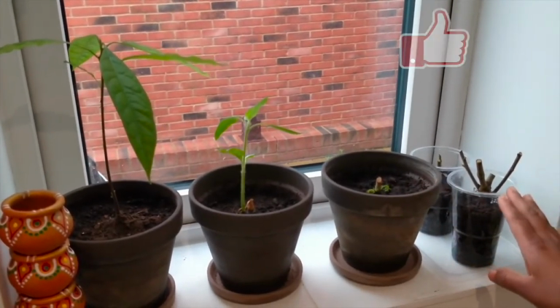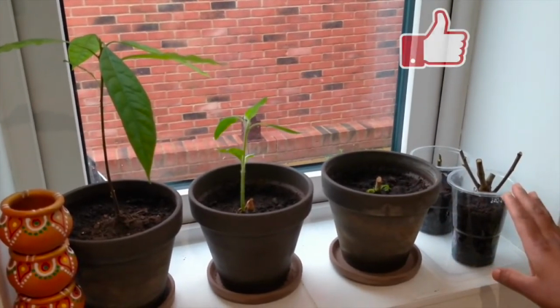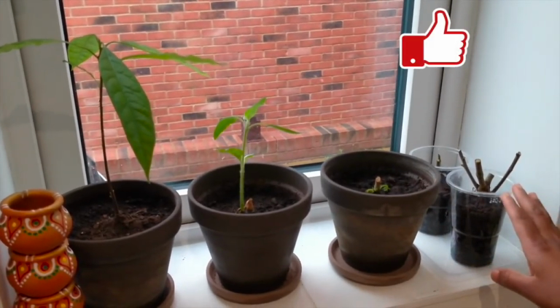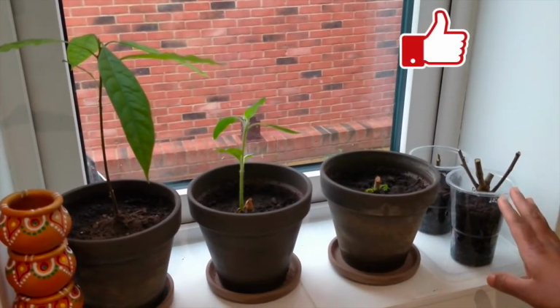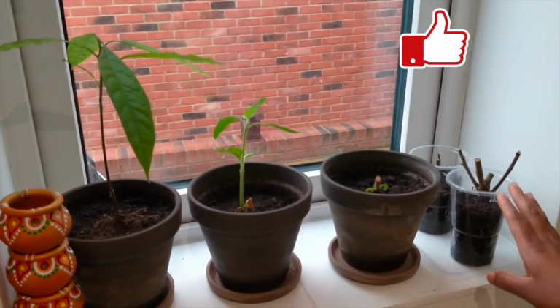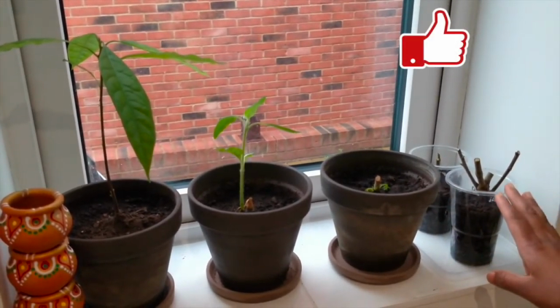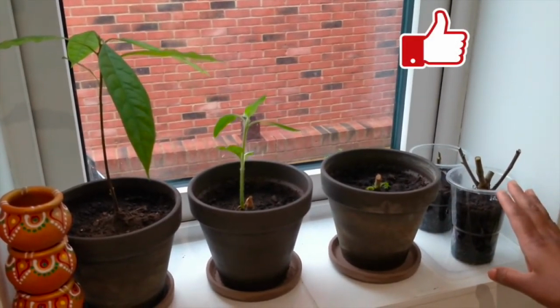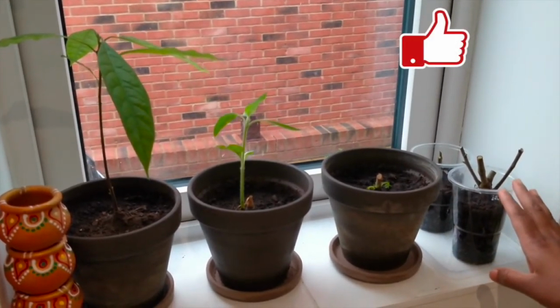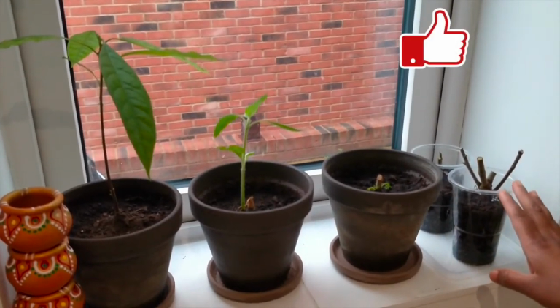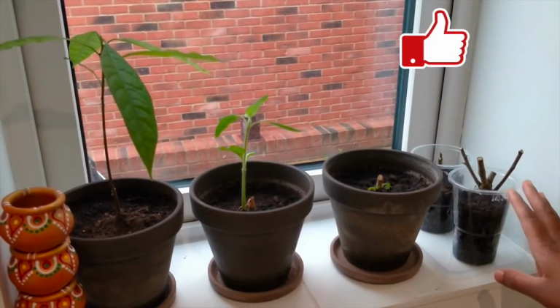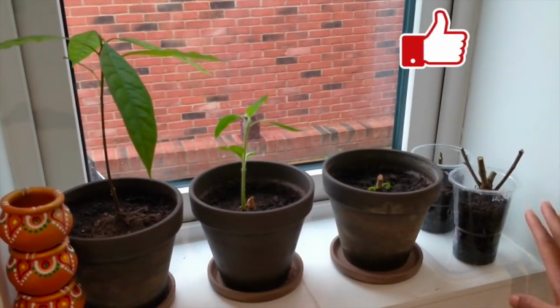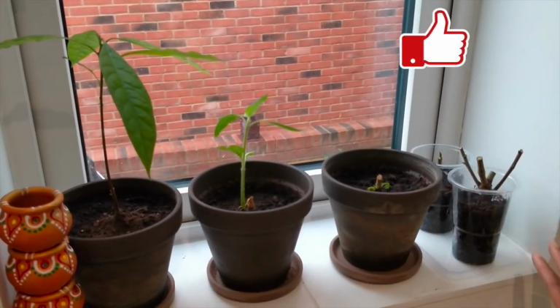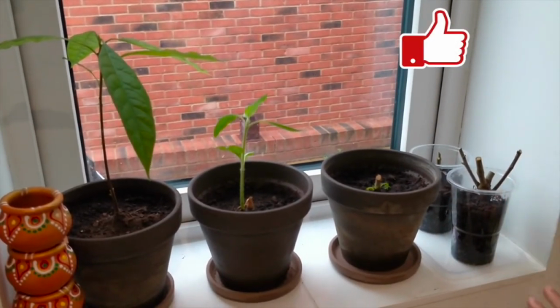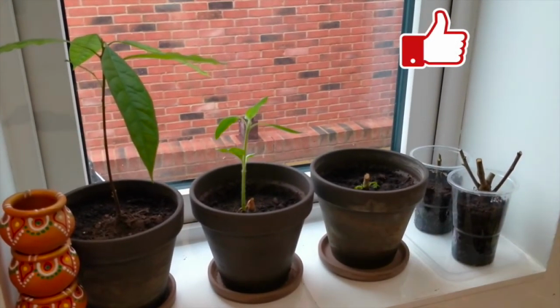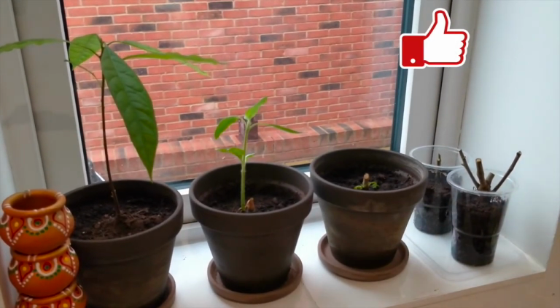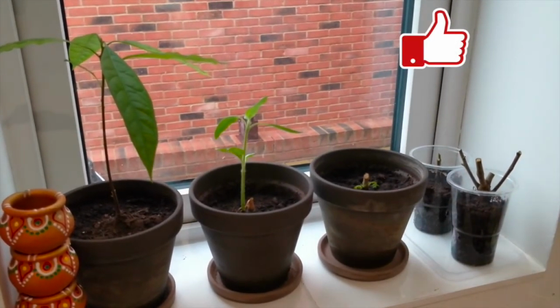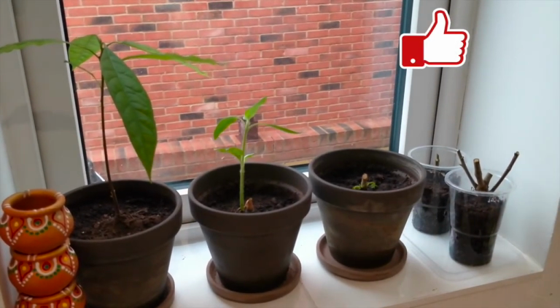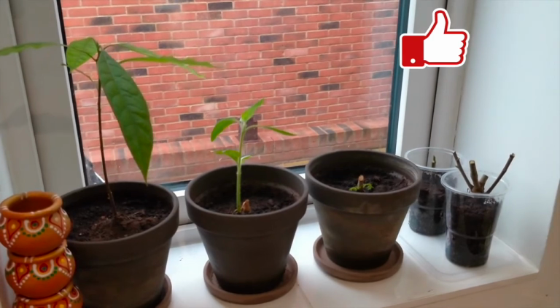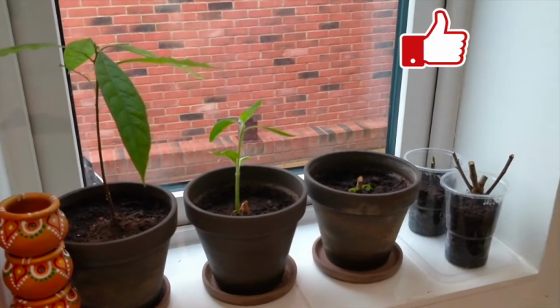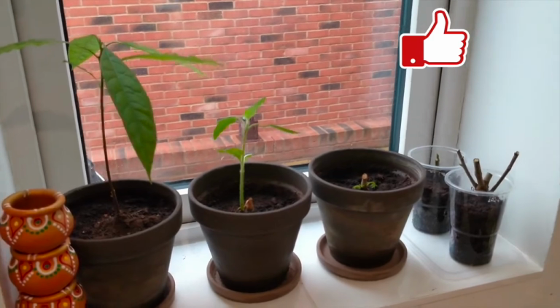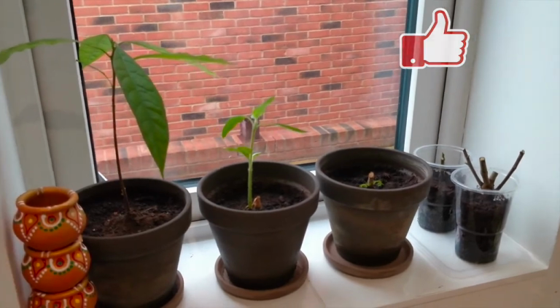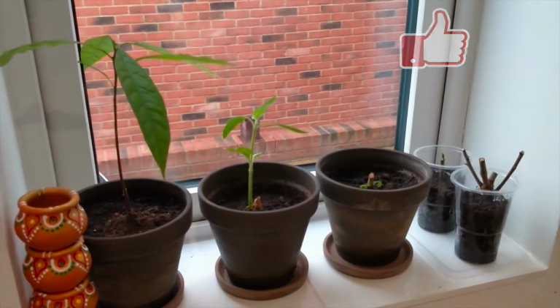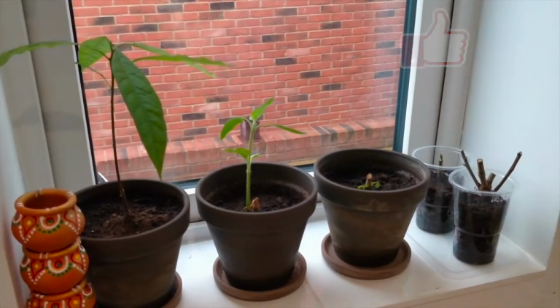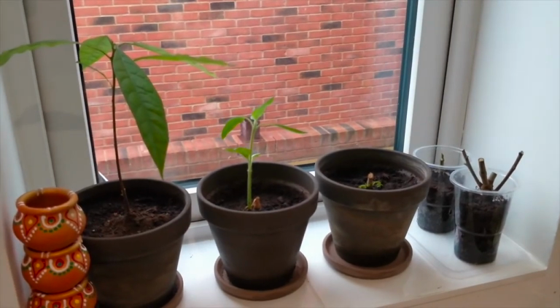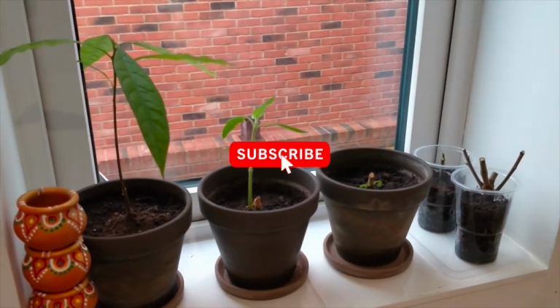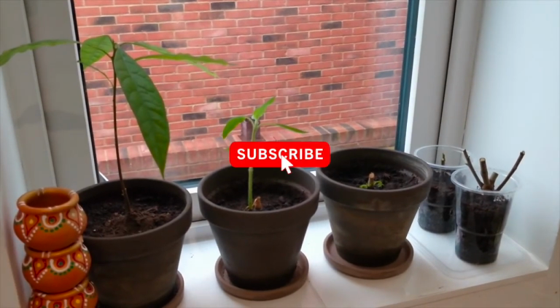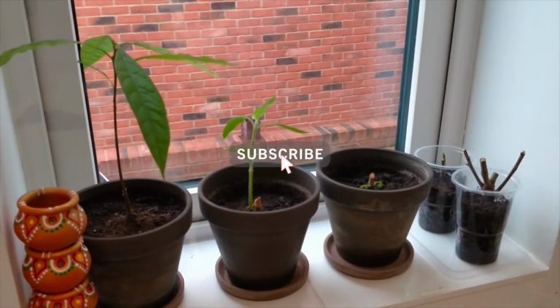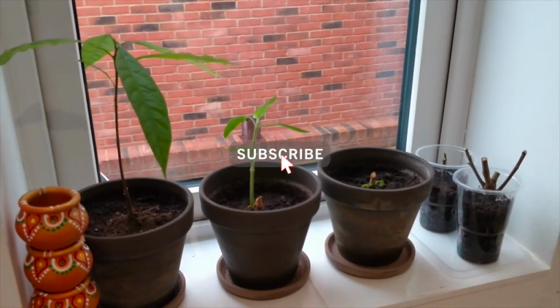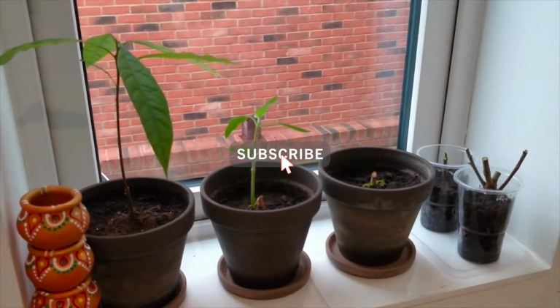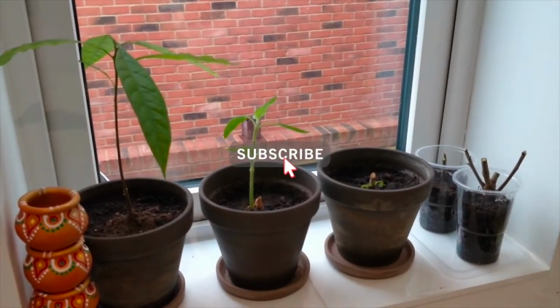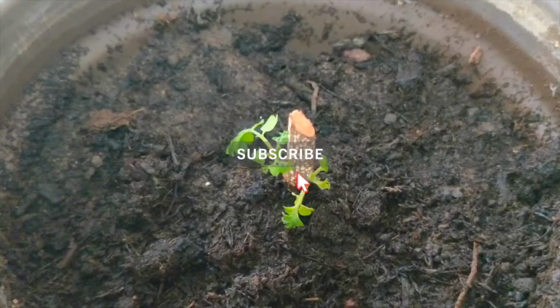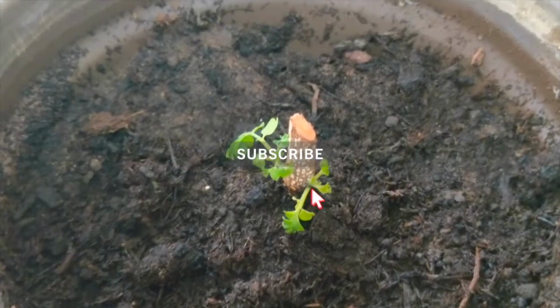I hope you will find this useful. Thanks for watching. Take care. Bye!